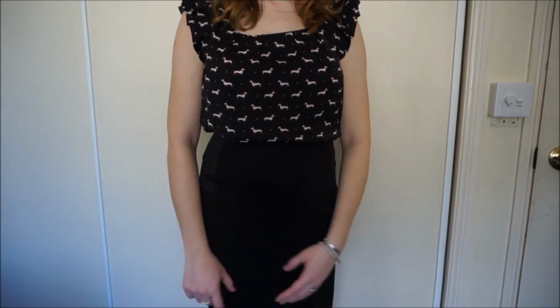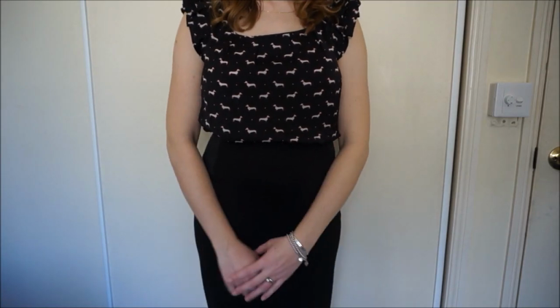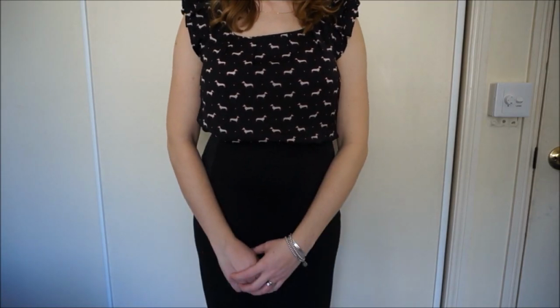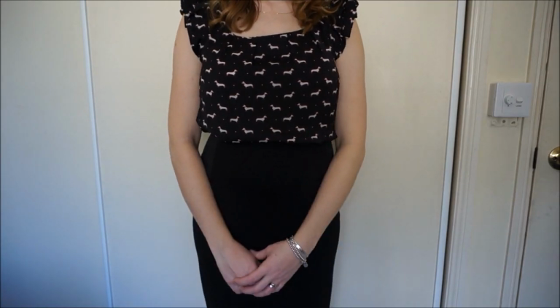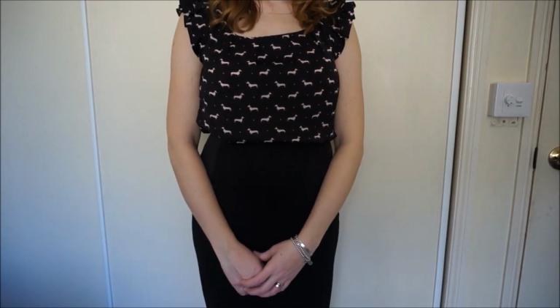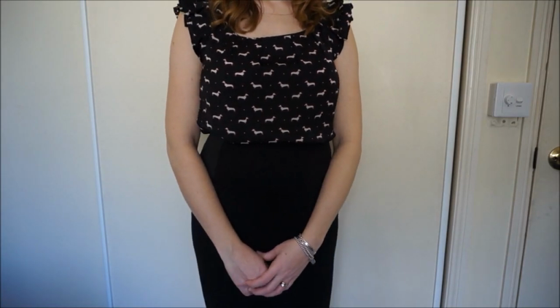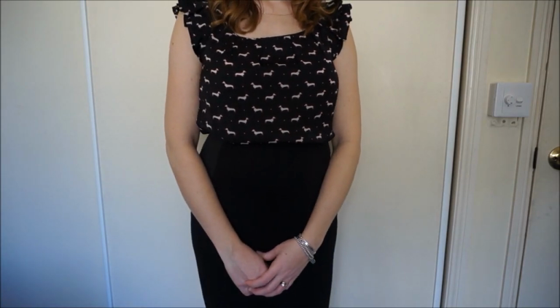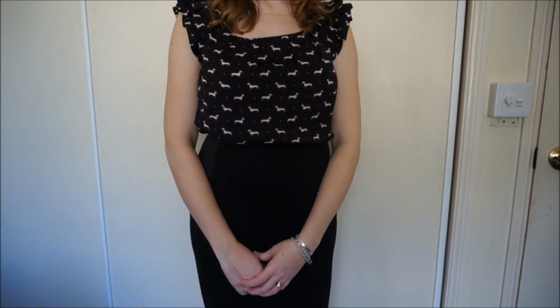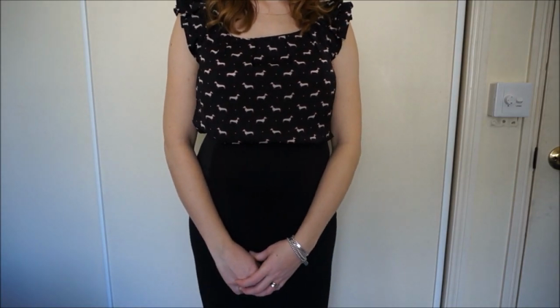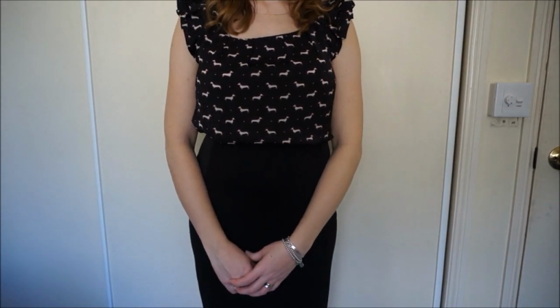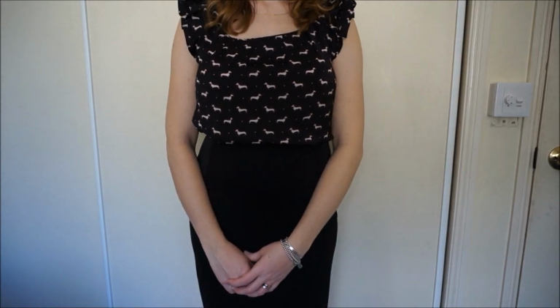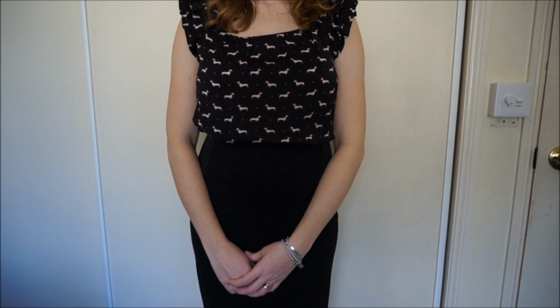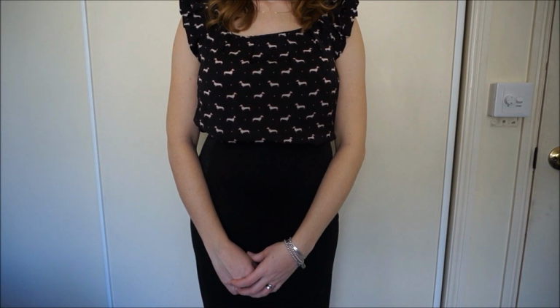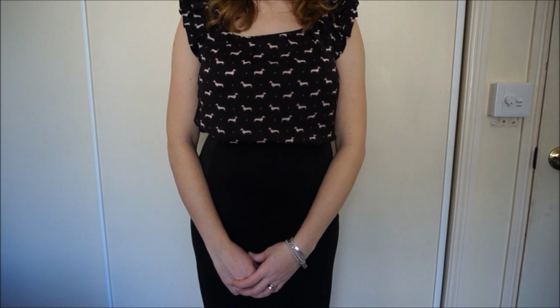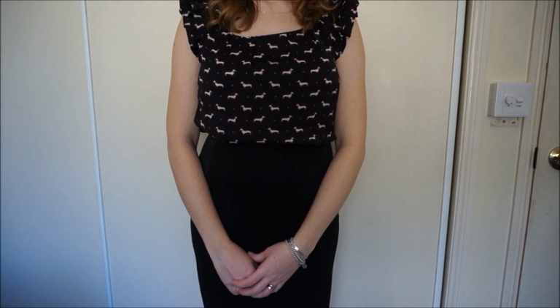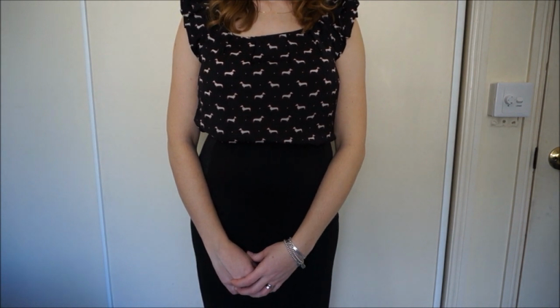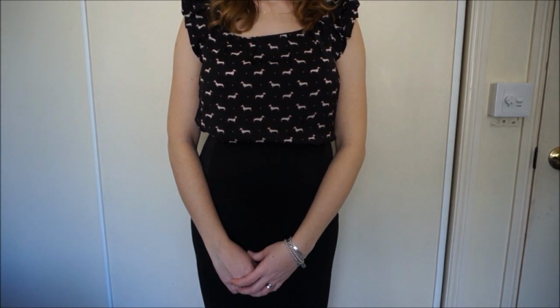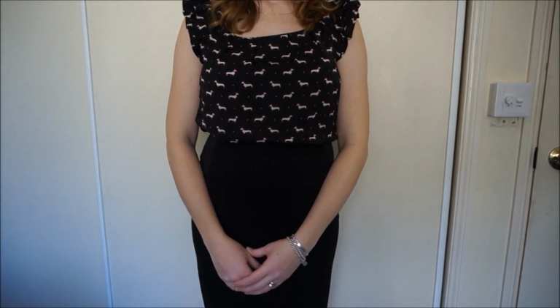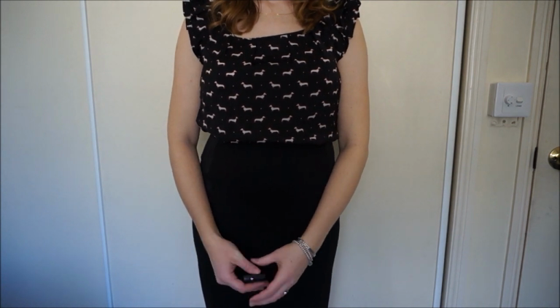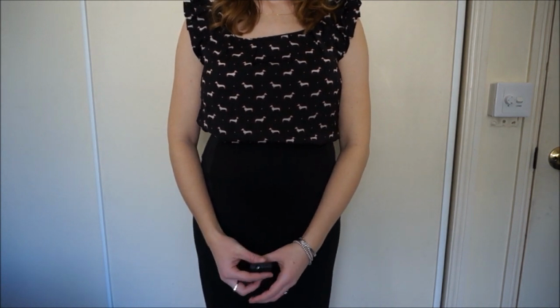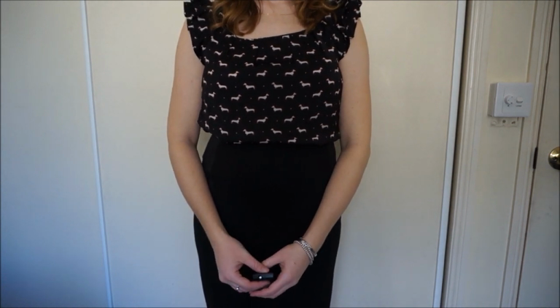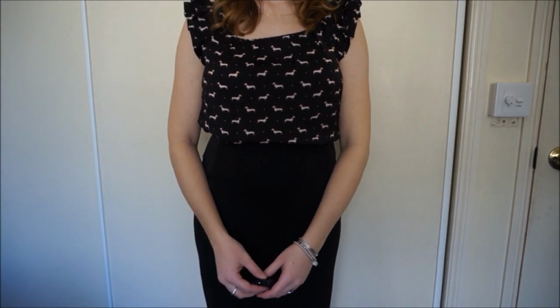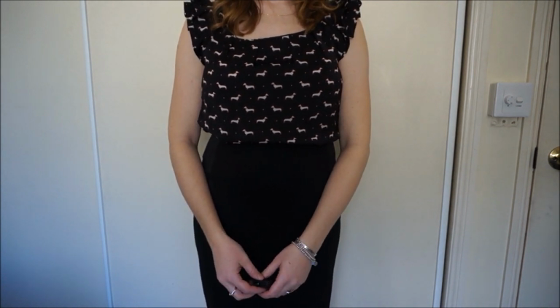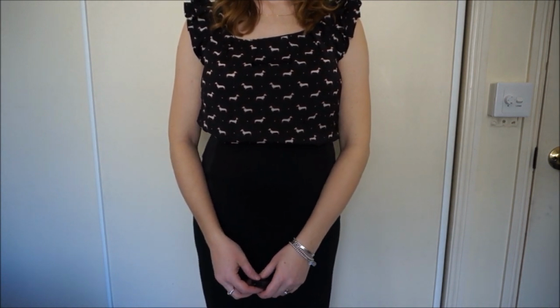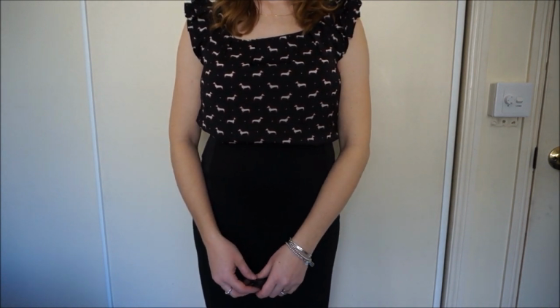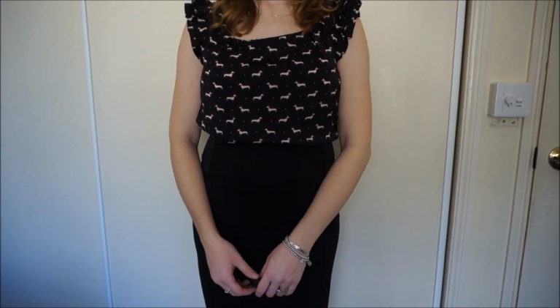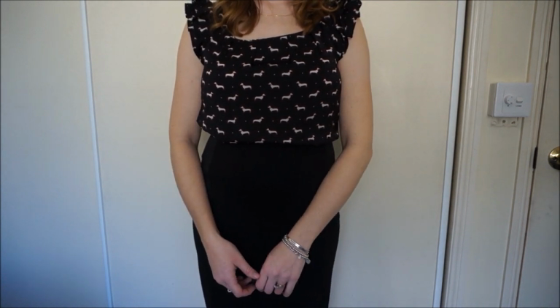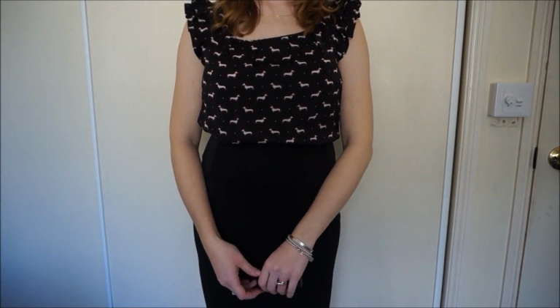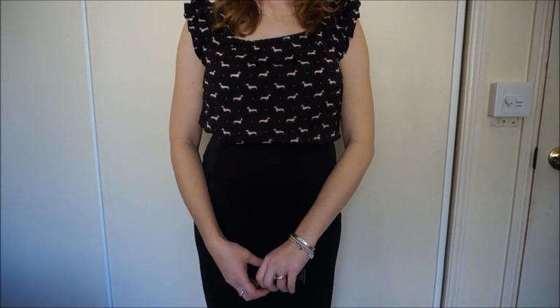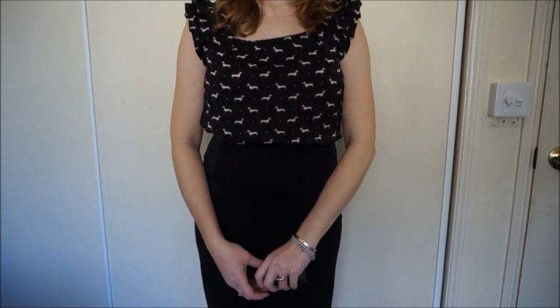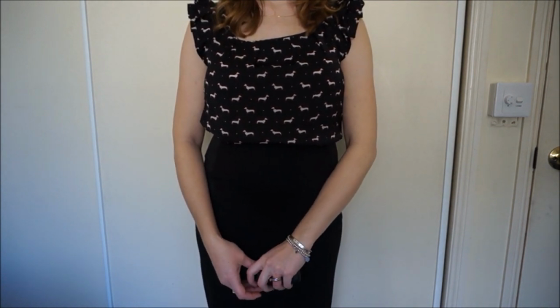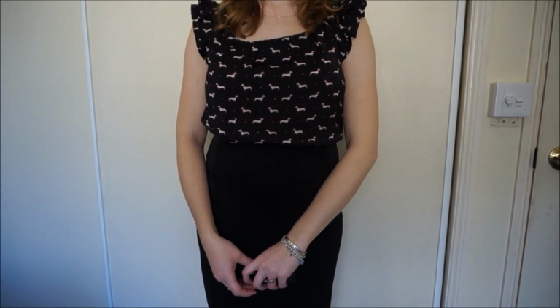Hi y'all, I thought I'd do a short video just showing you some of the things that worked for me to hide a baby bump in the office.